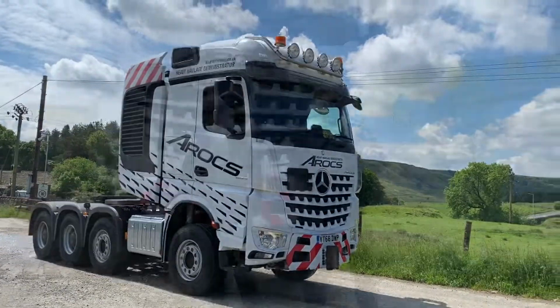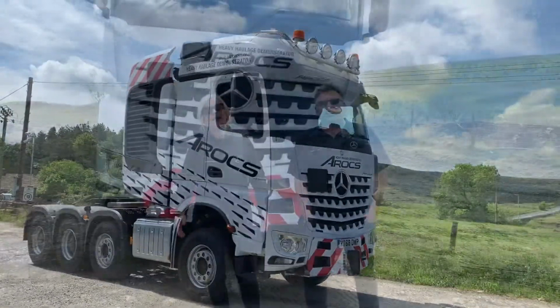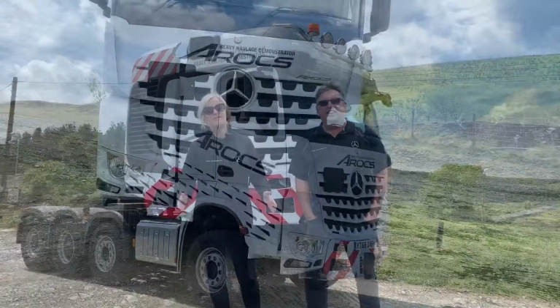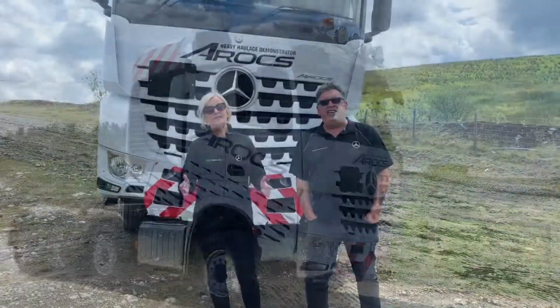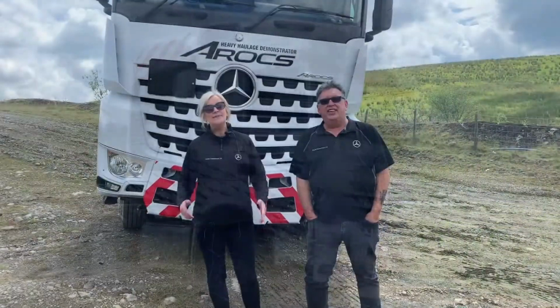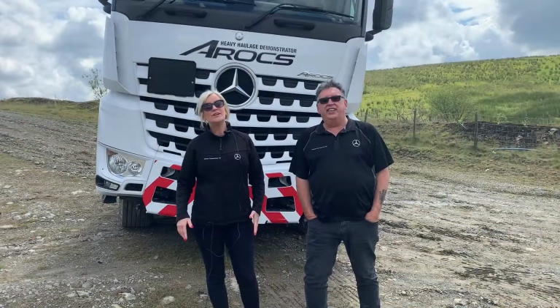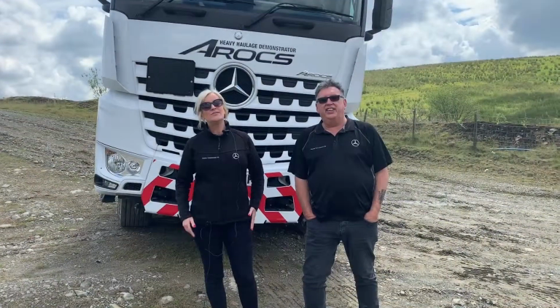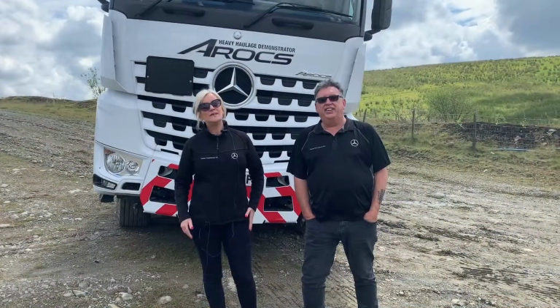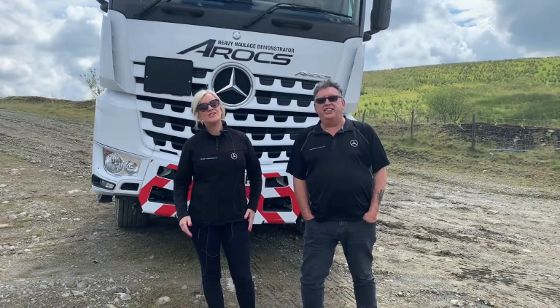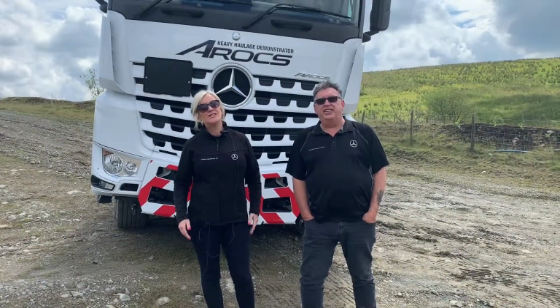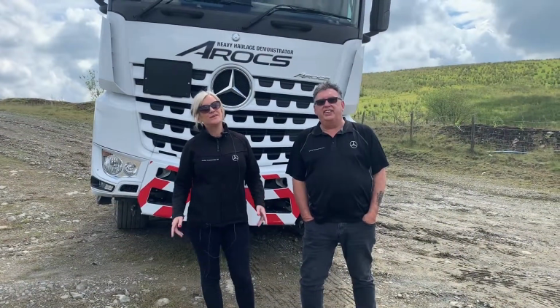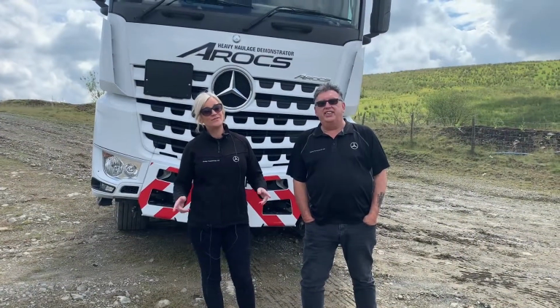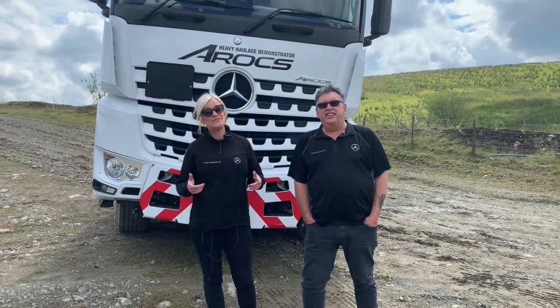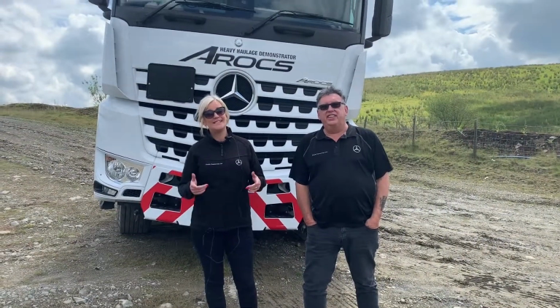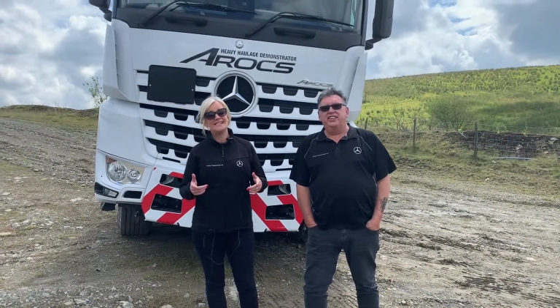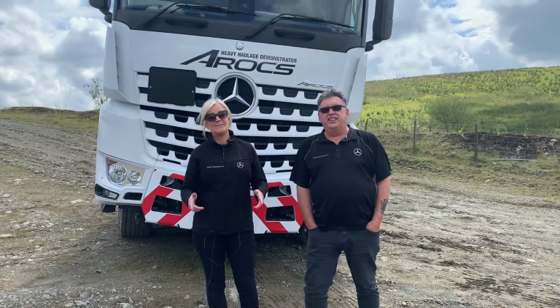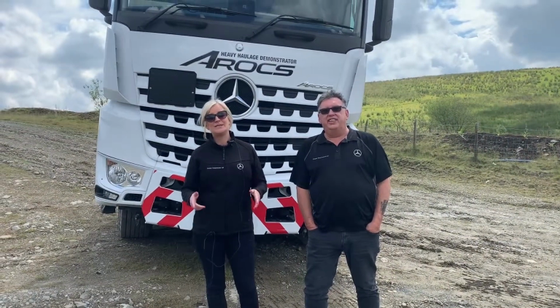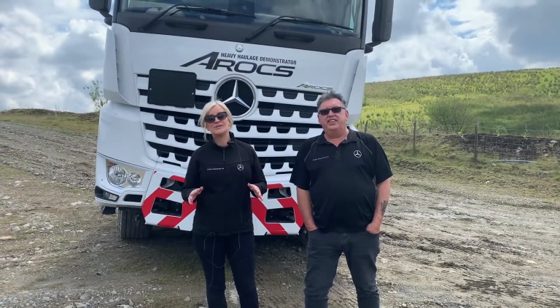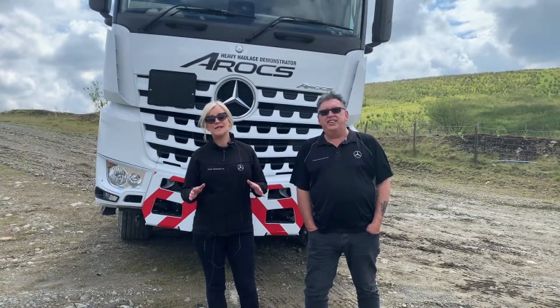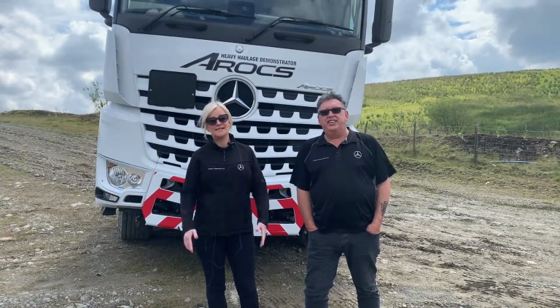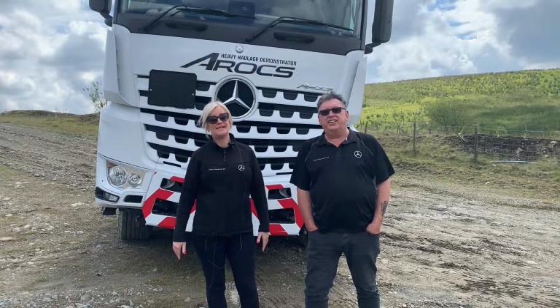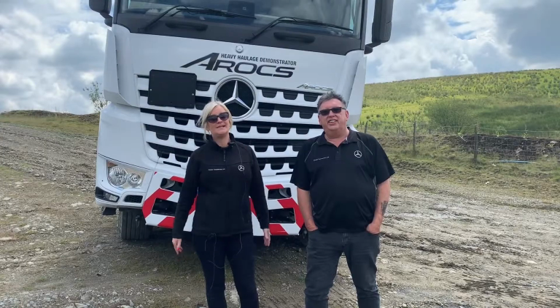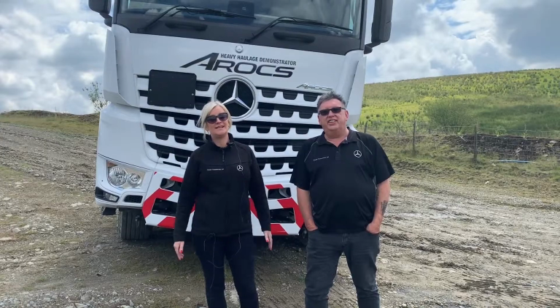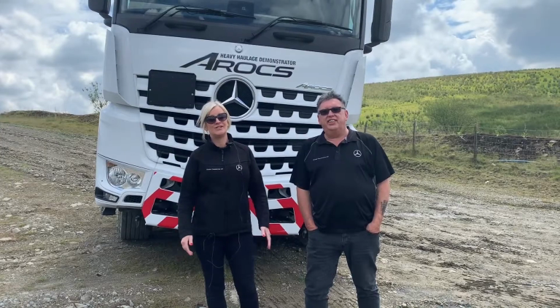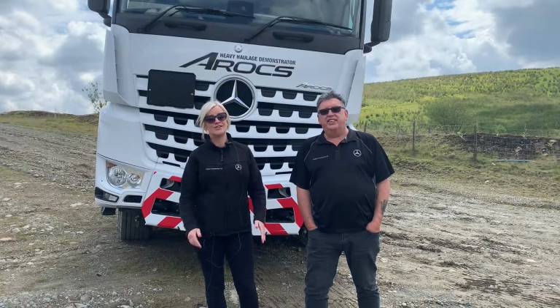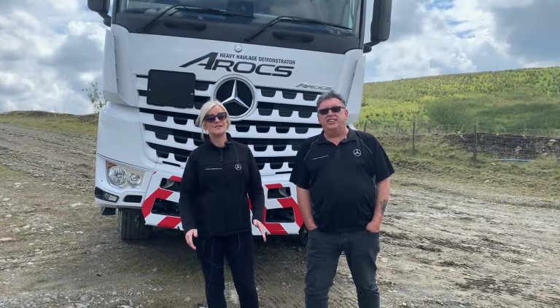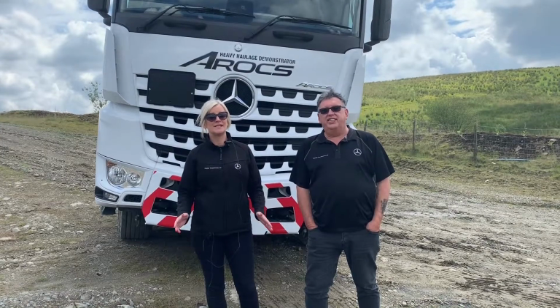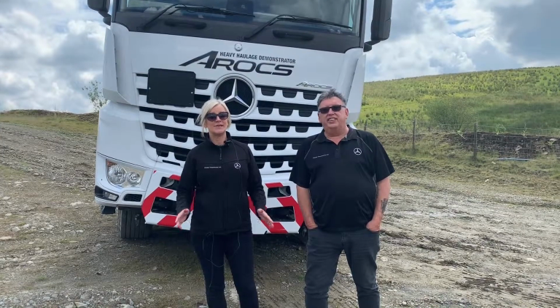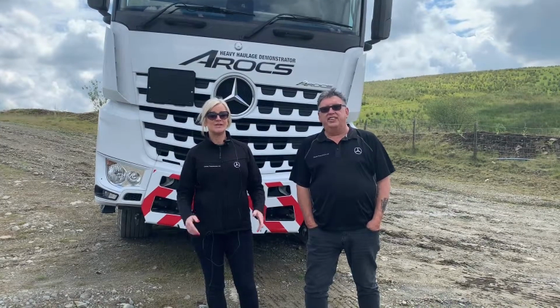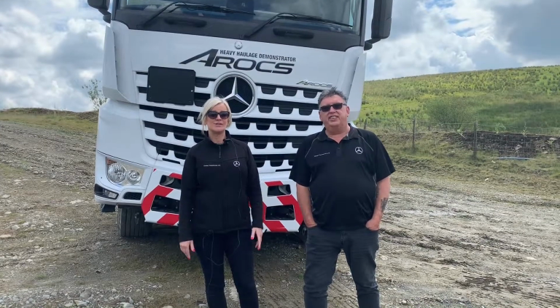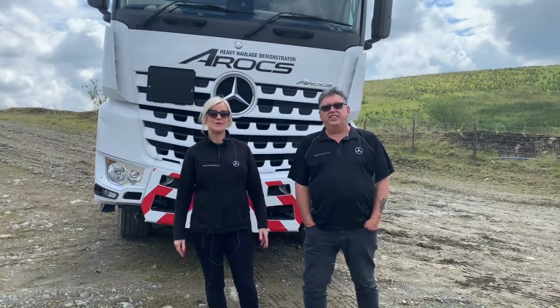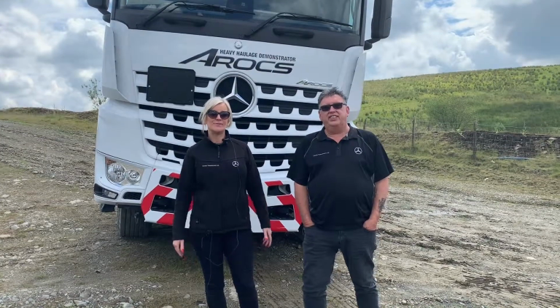If you need any more information than we've given you today, please don't hesitate to get in touch with Sicily Commercials at Blackburn.